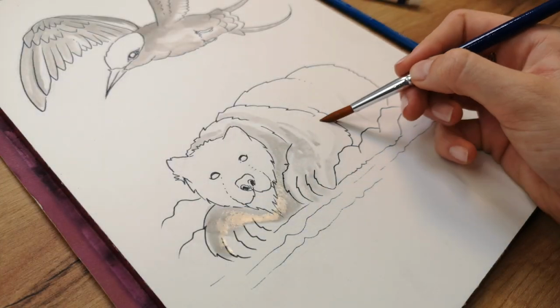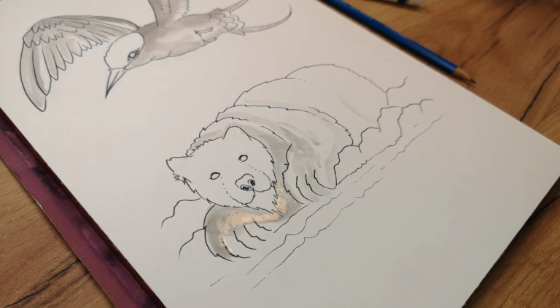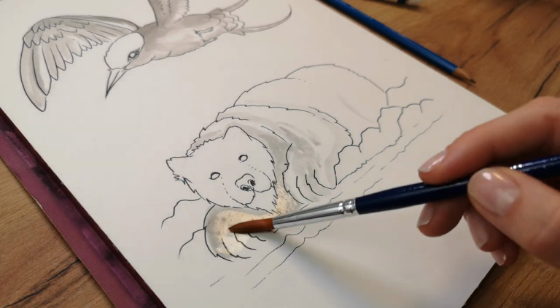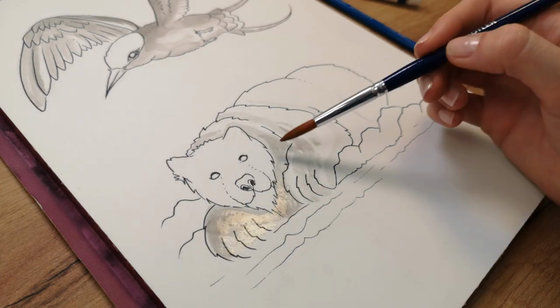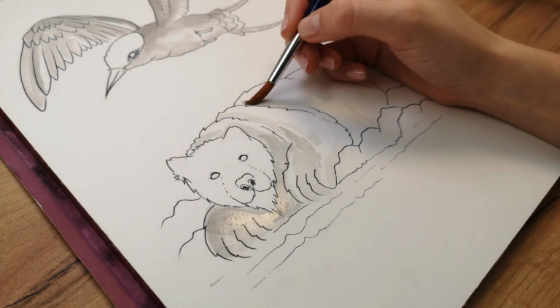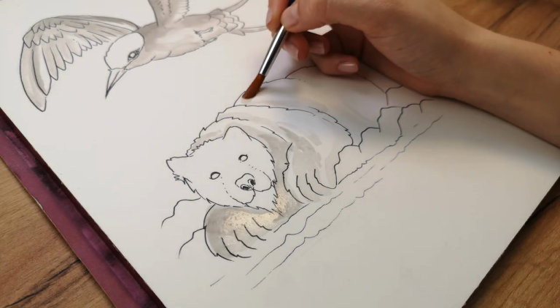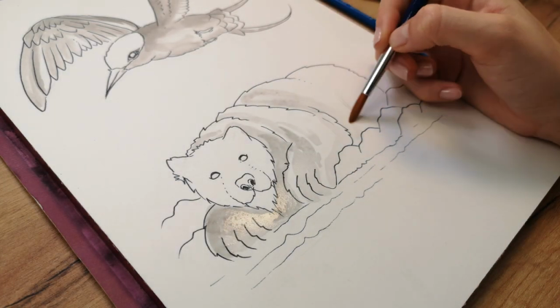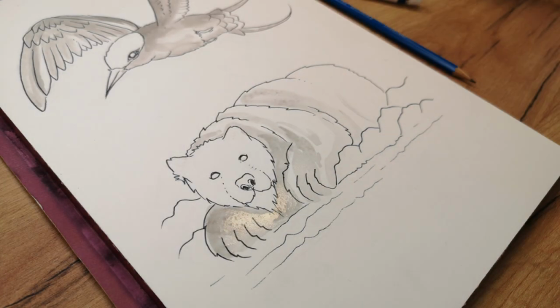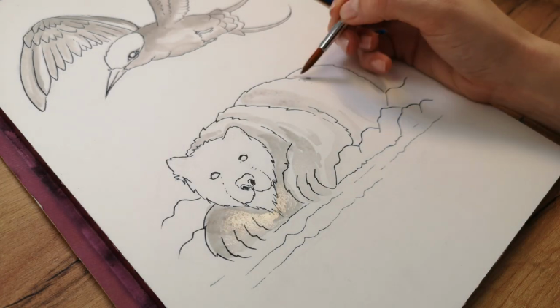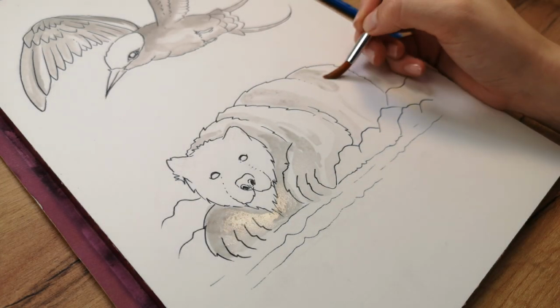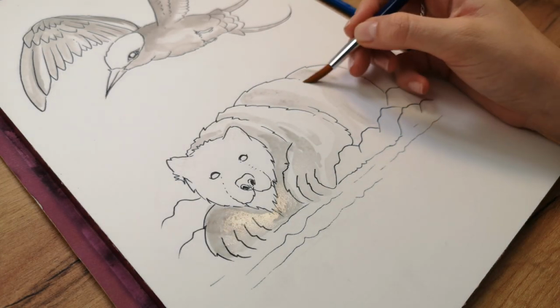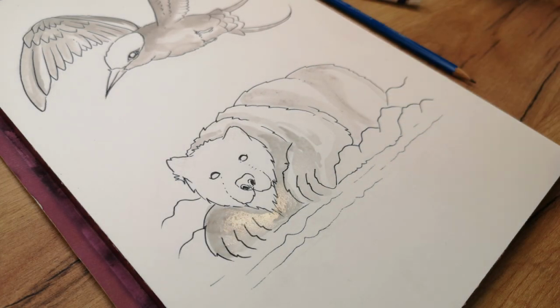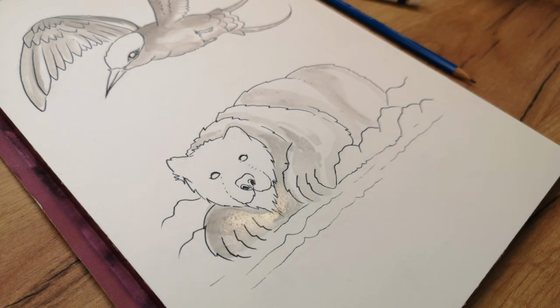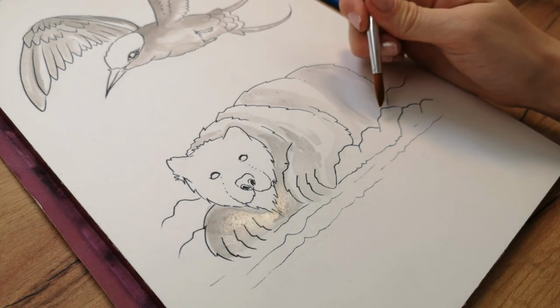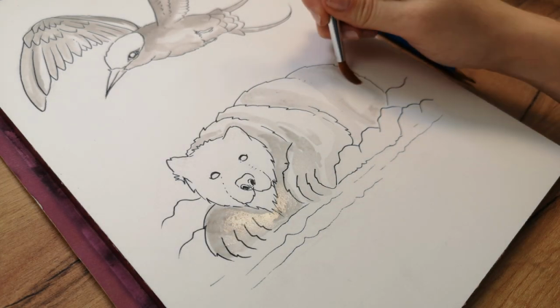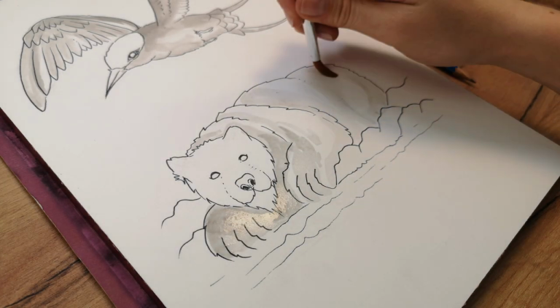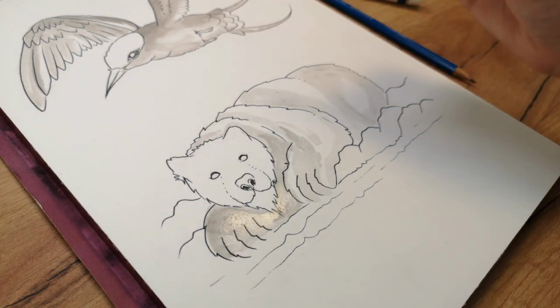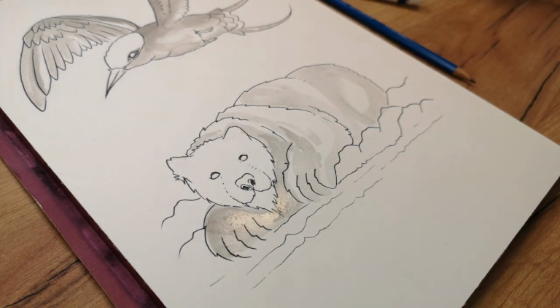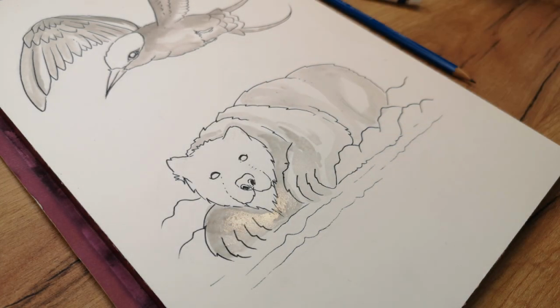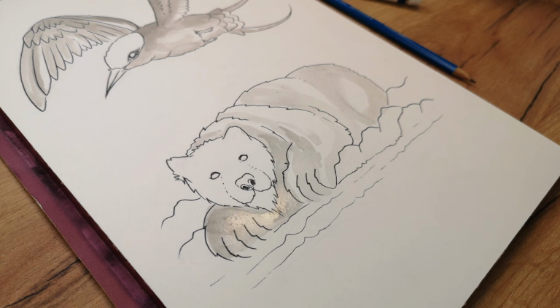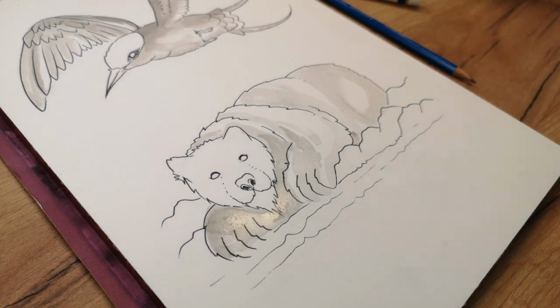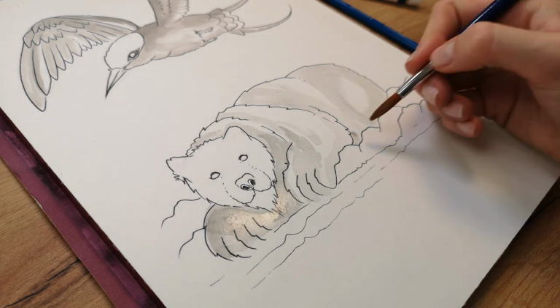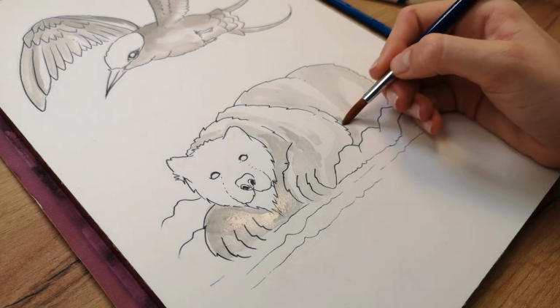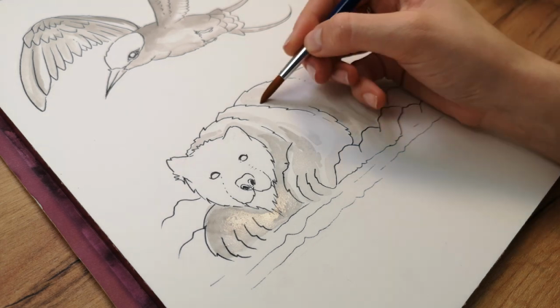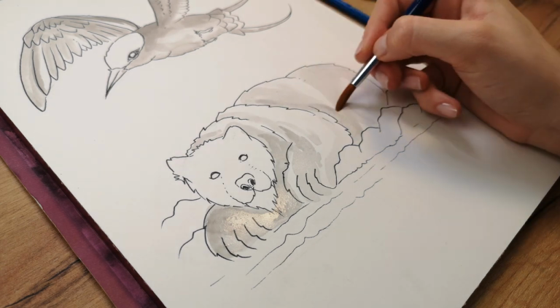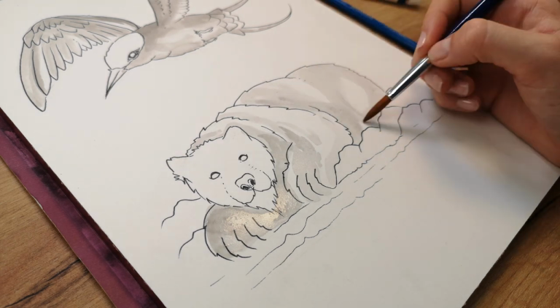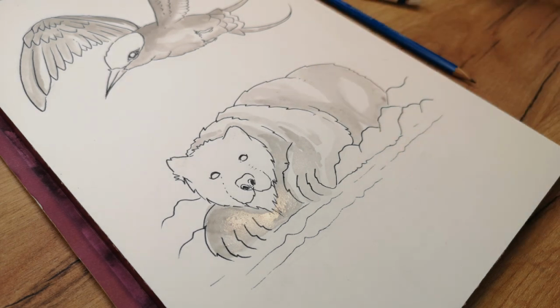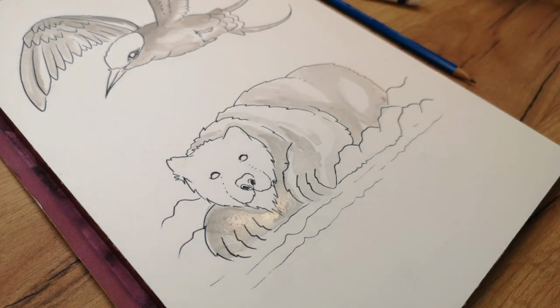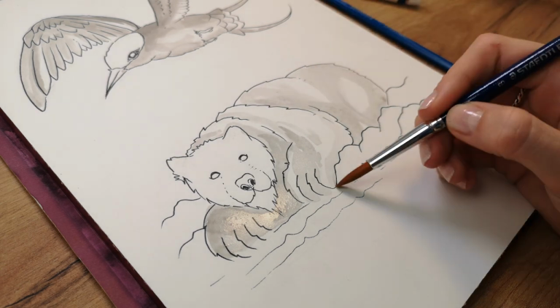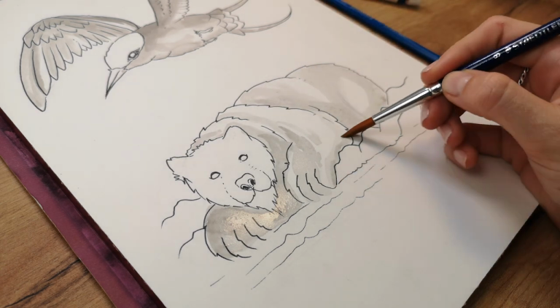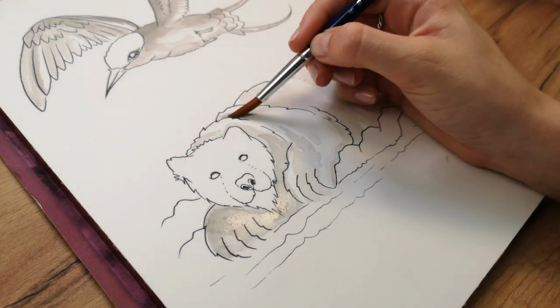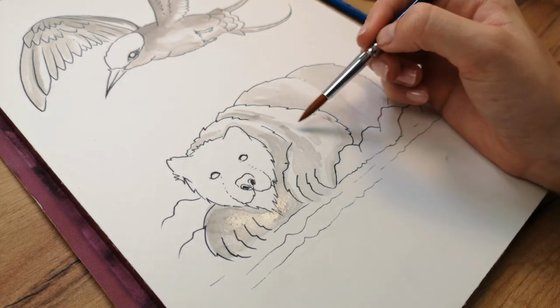For the fur I do the same, leaving the highlighted areas and creating shadows along the guide lines.